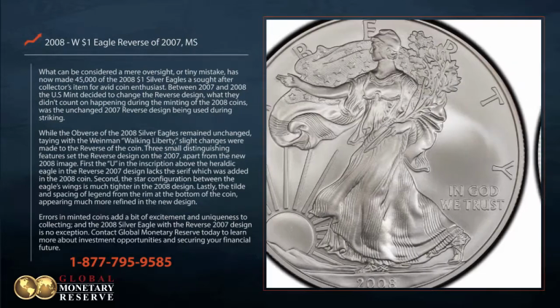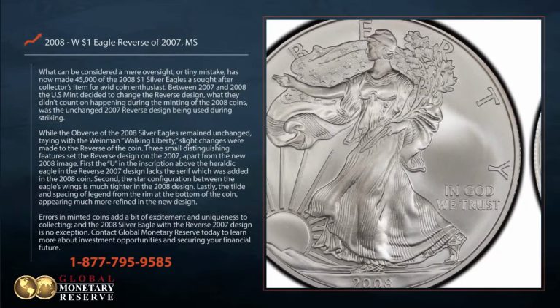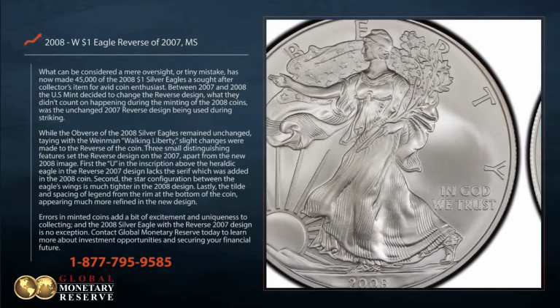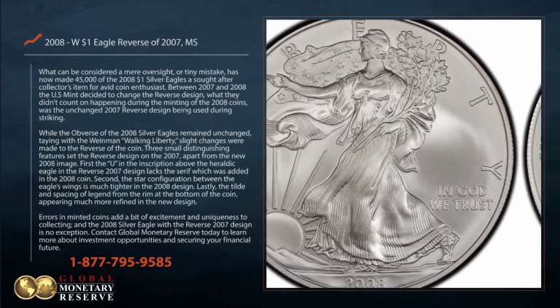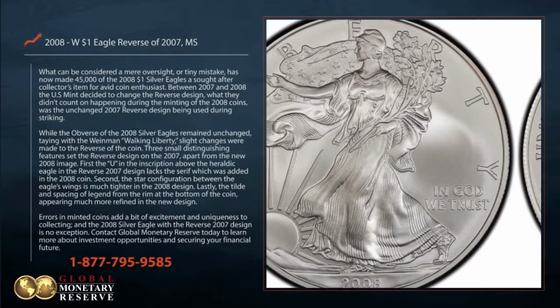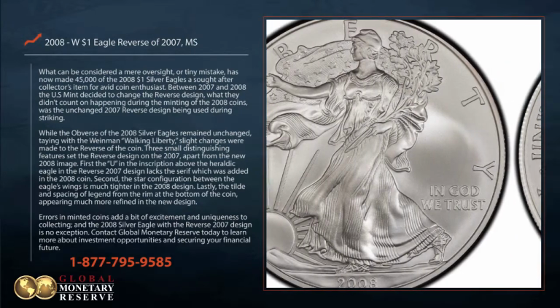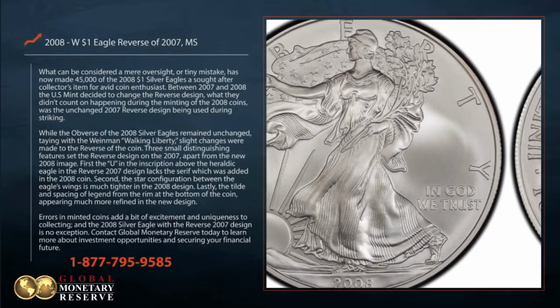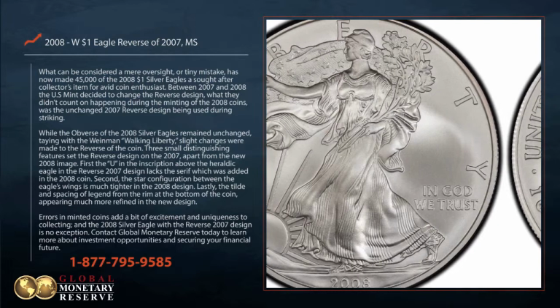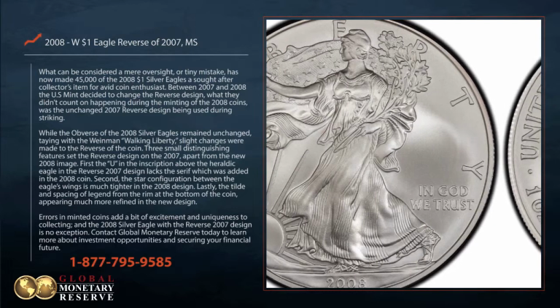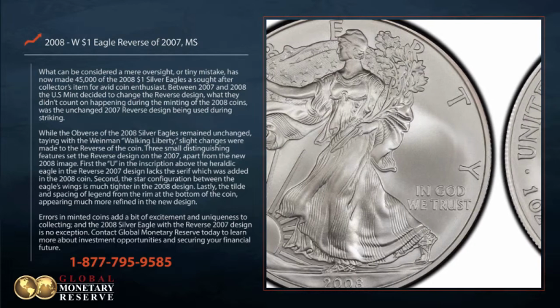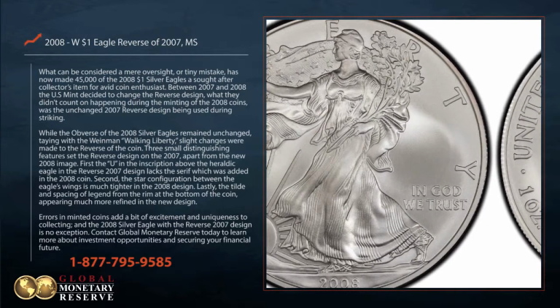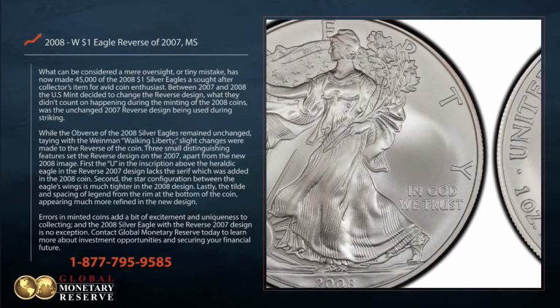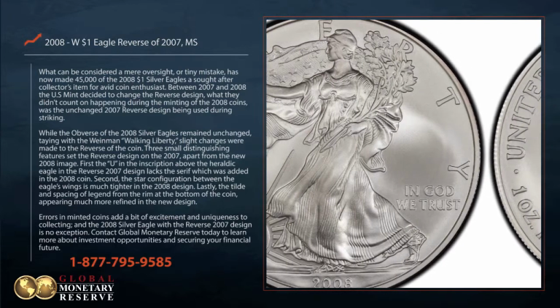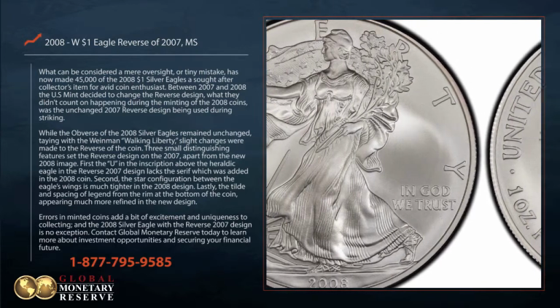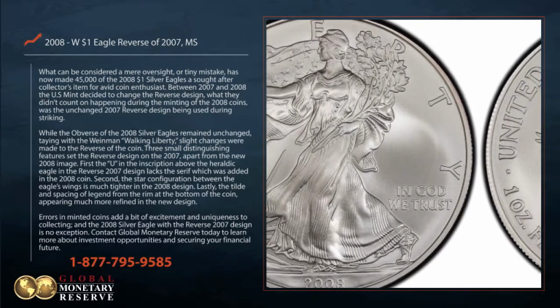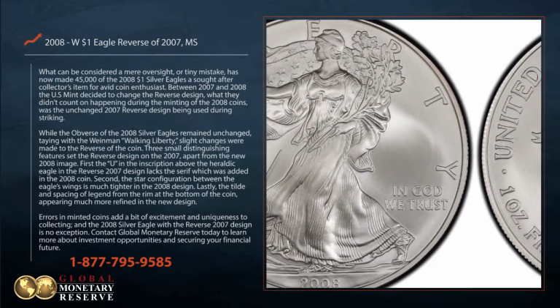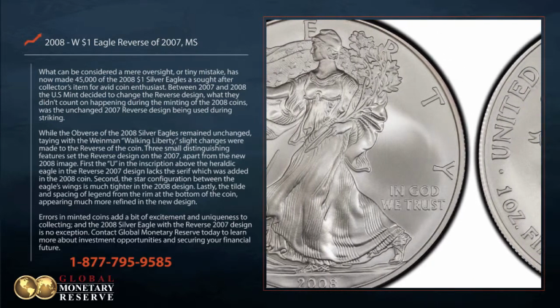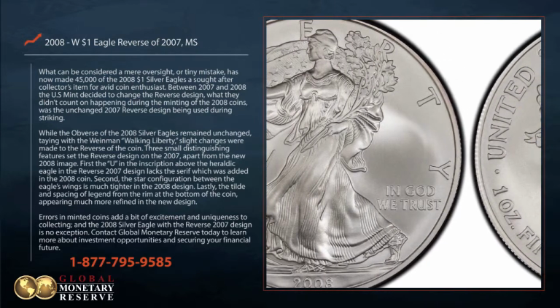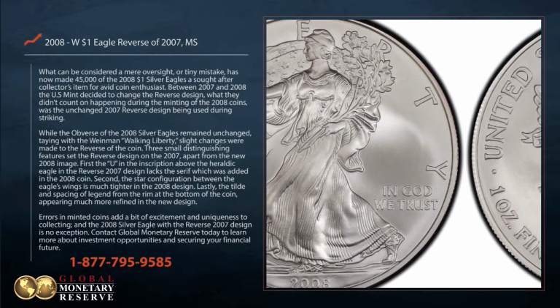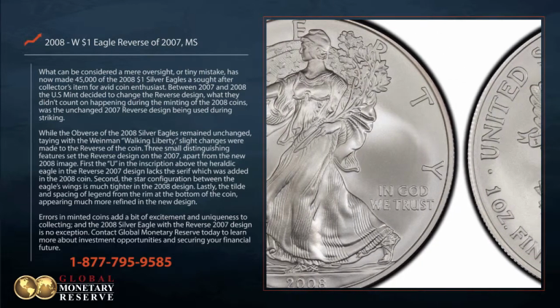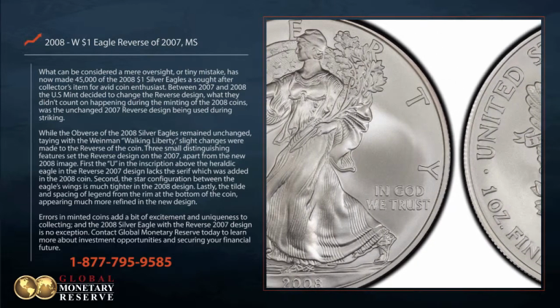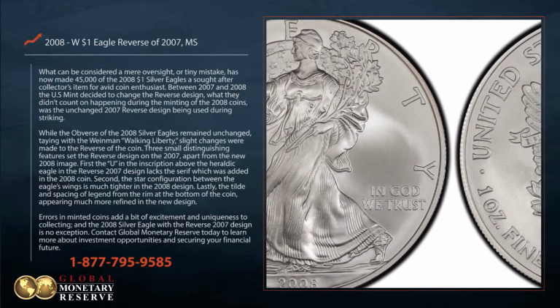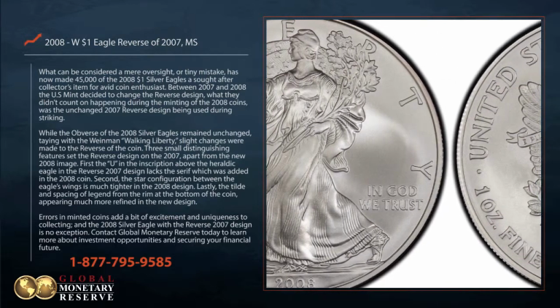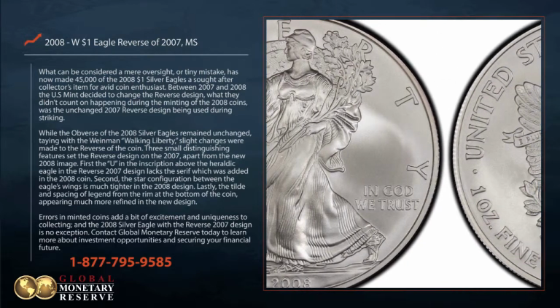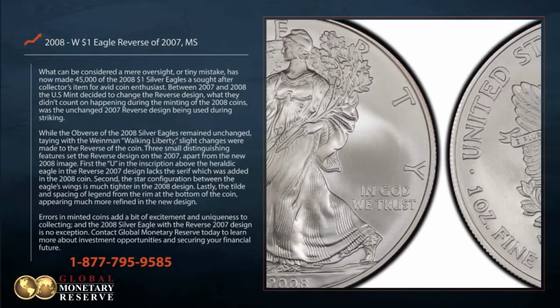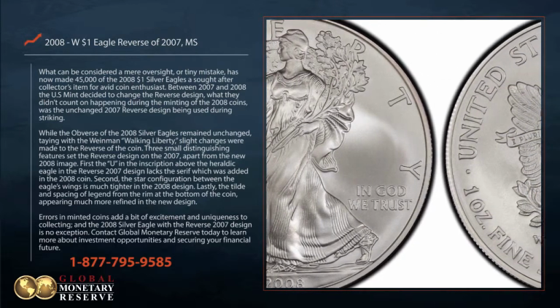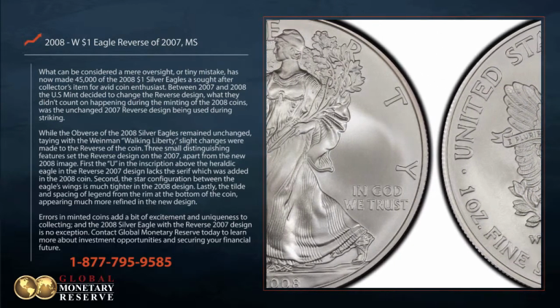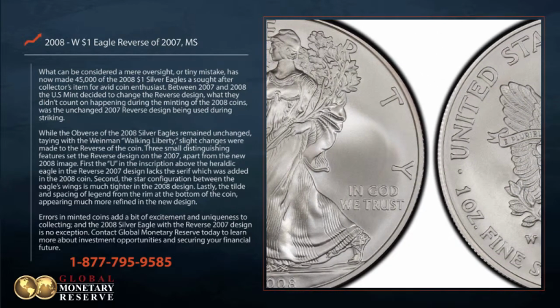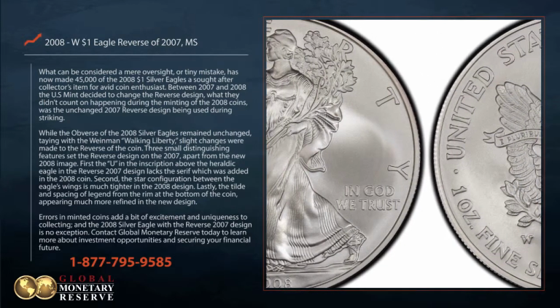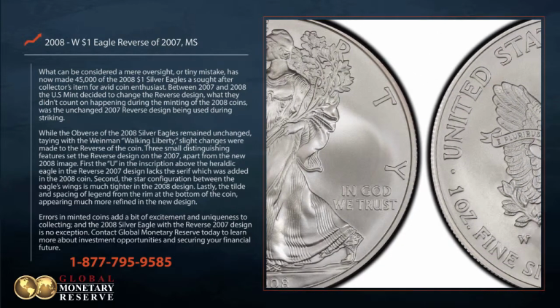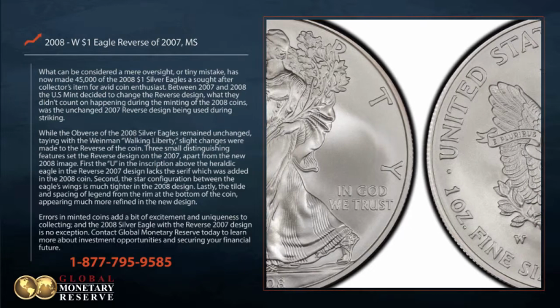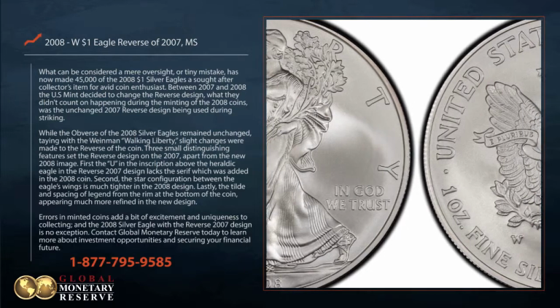Lastly, the tilt and spacing of the legend from the rim at the bottom of the coin, appearing much more refined in the new design.